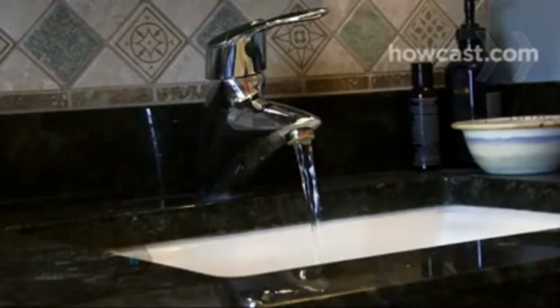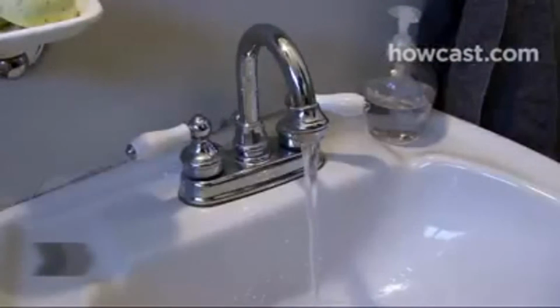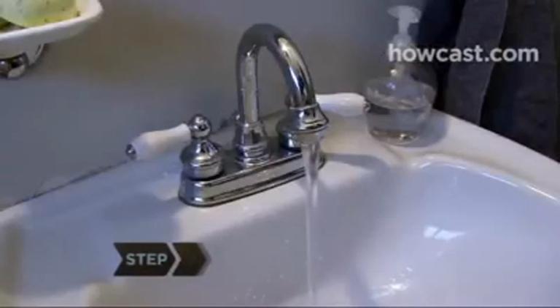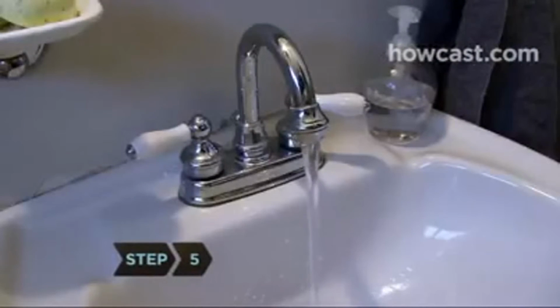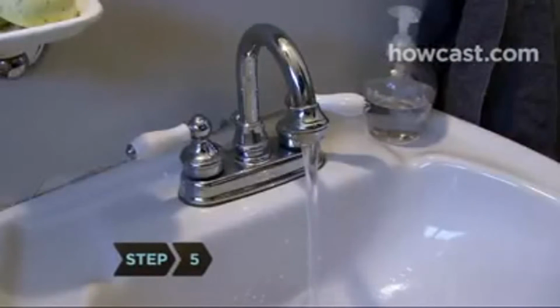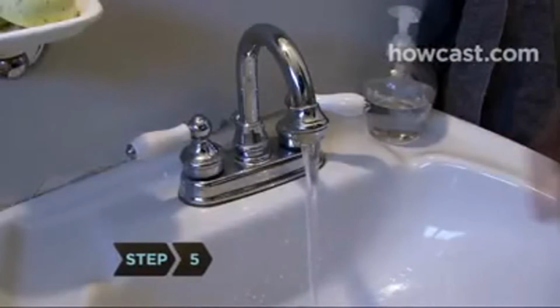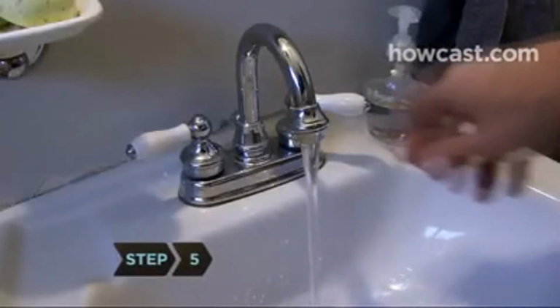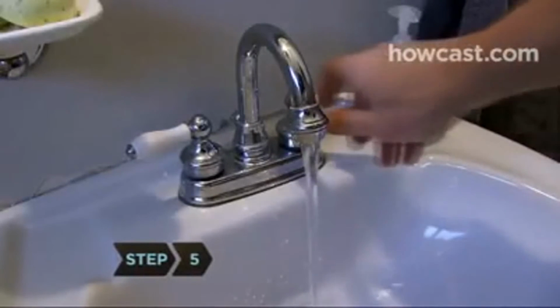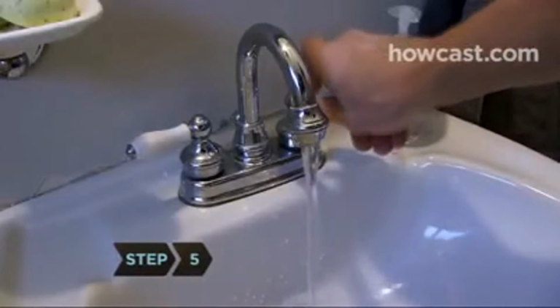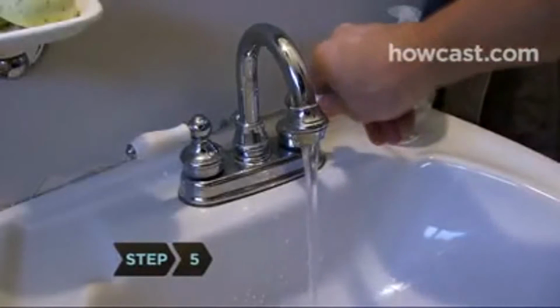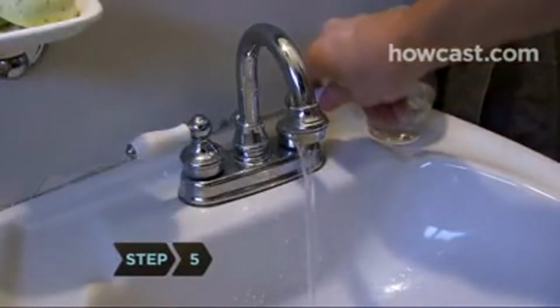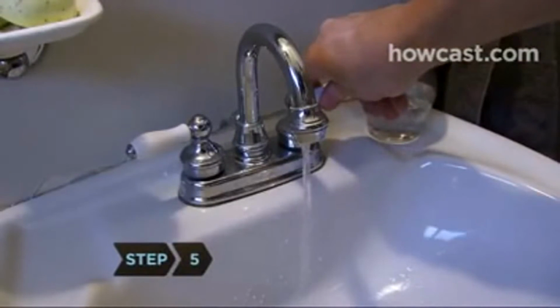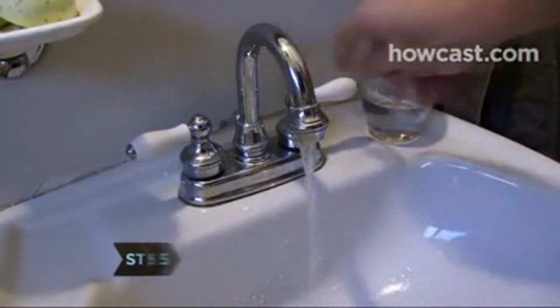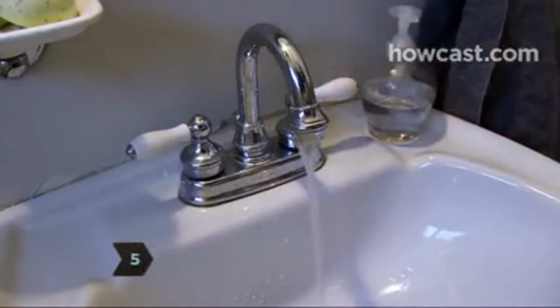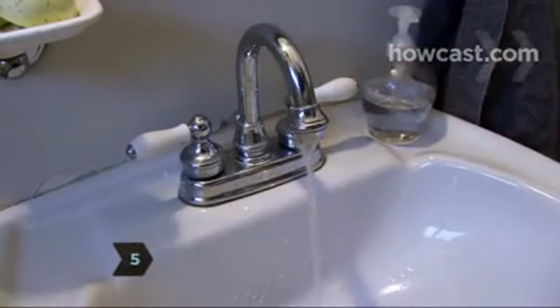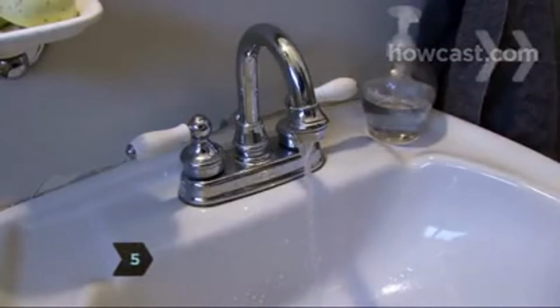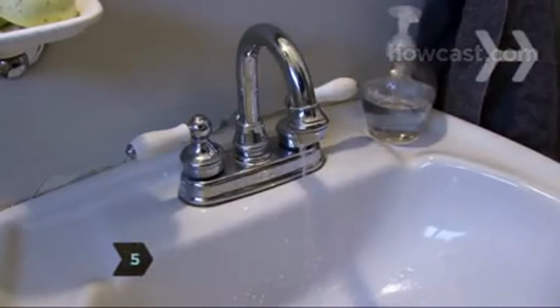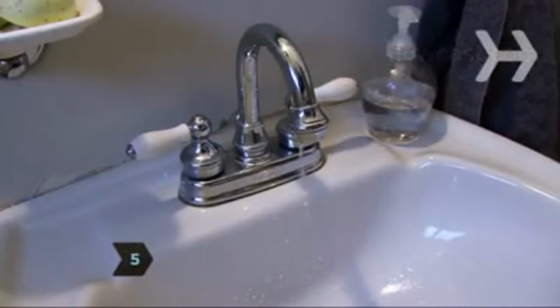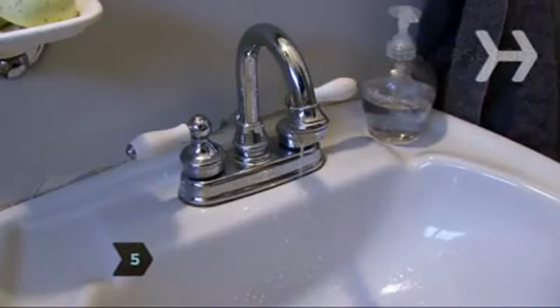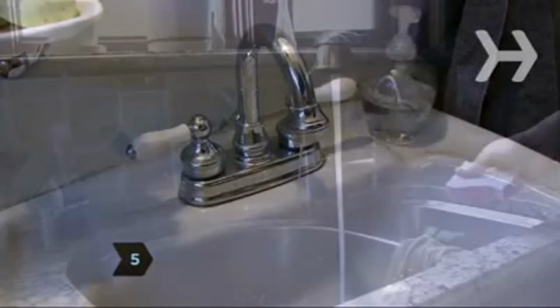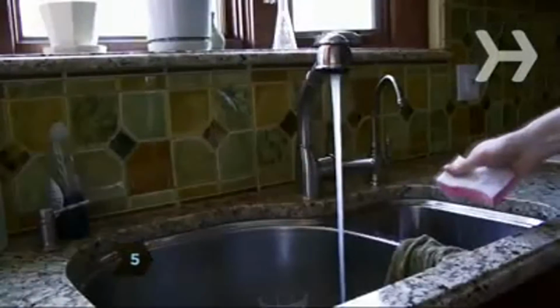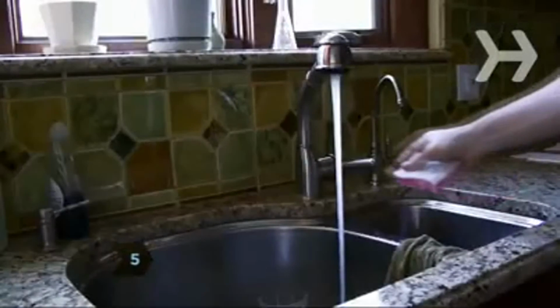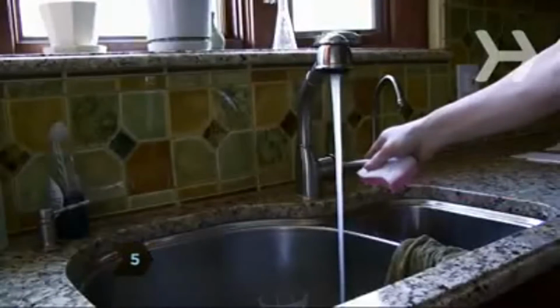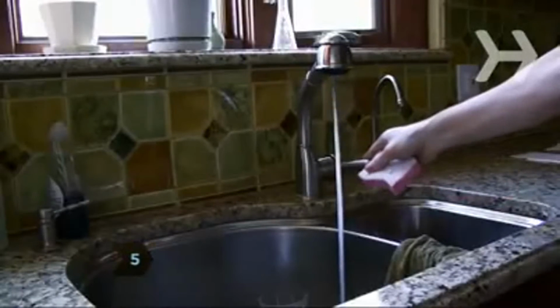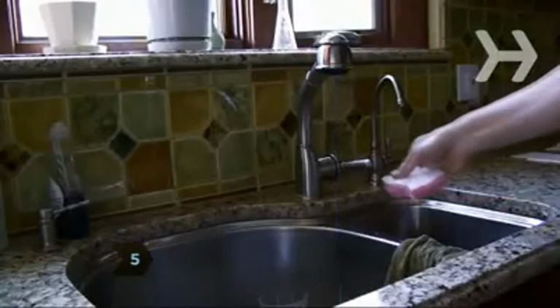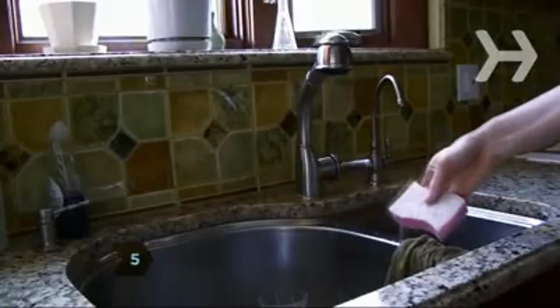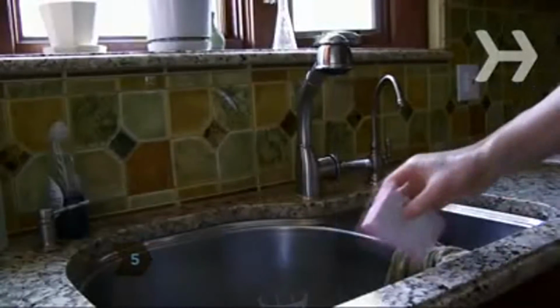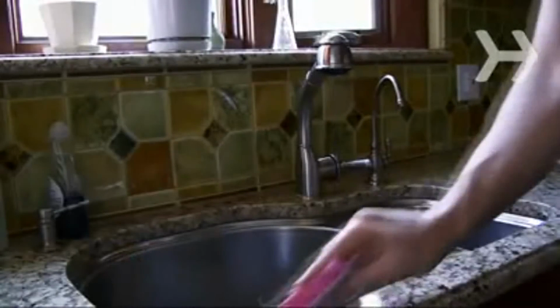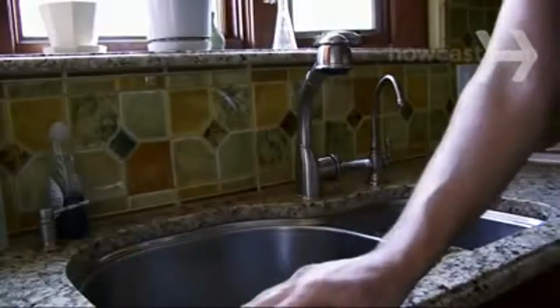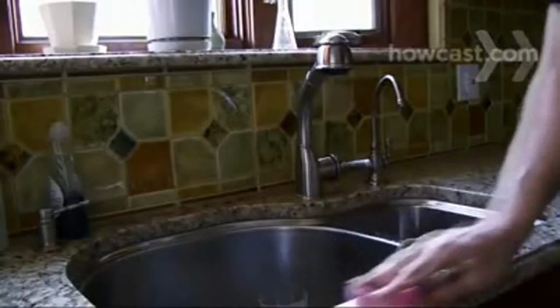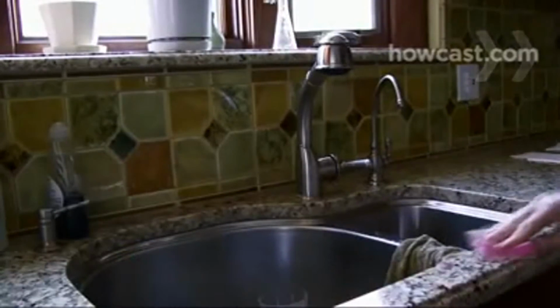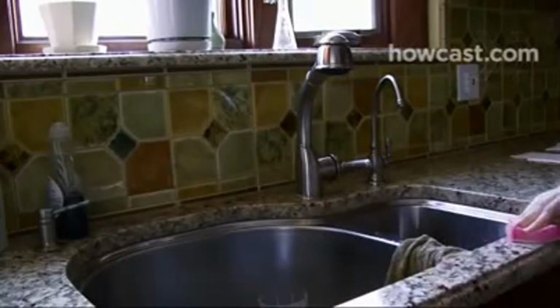Step 5. Turn off the faucet while shaving or brushing your teeth, and don't let it run while scrubbing the kitchen counter either.